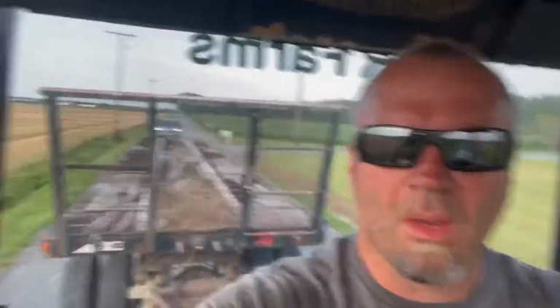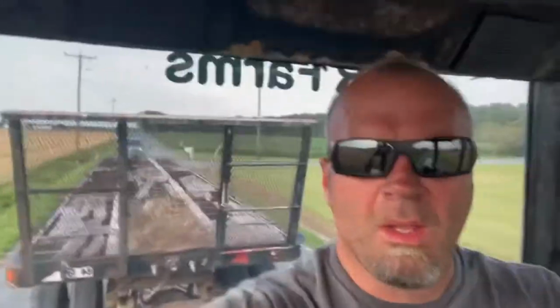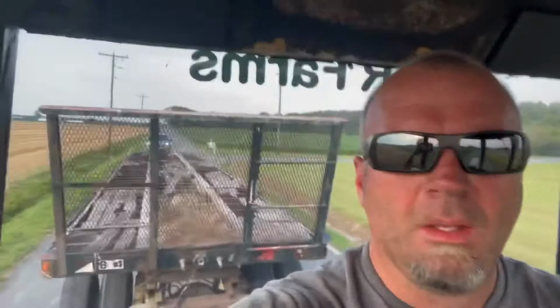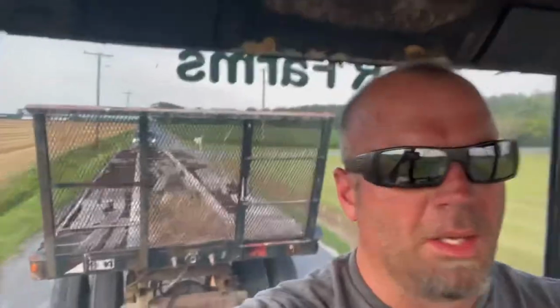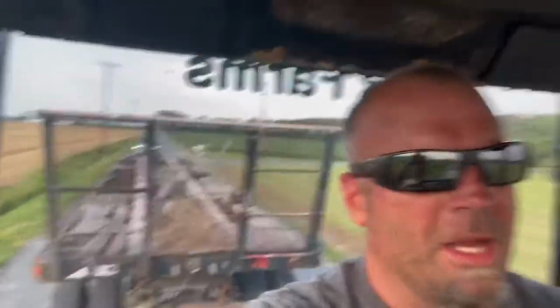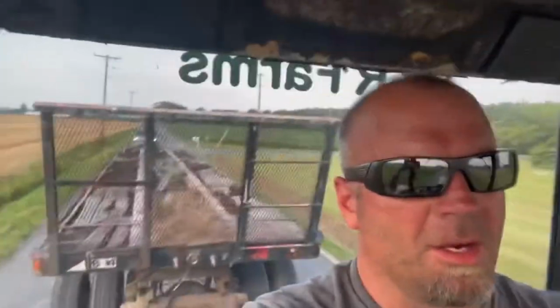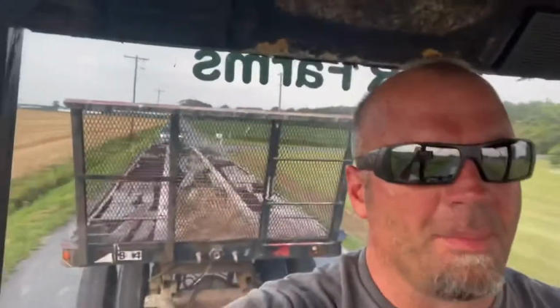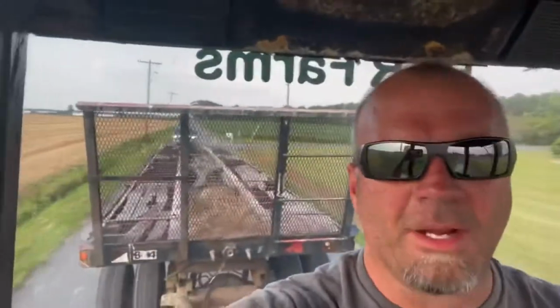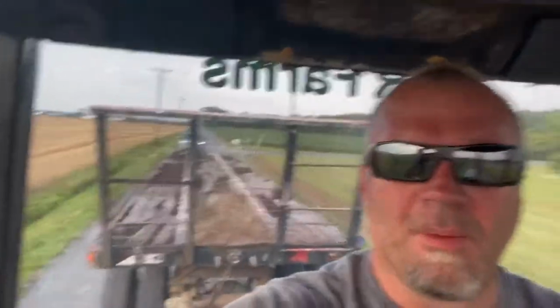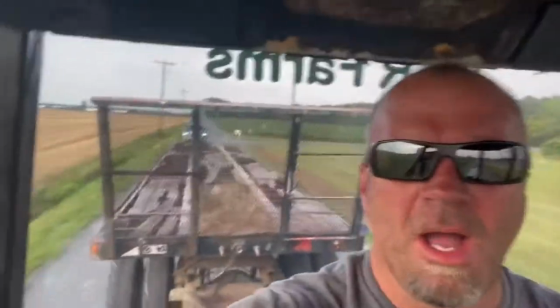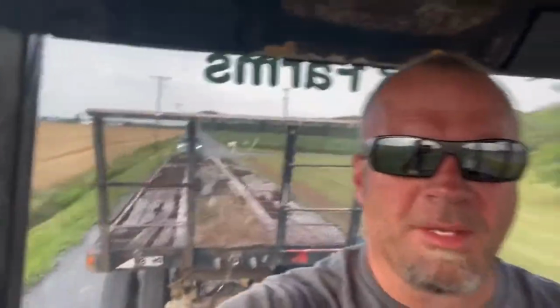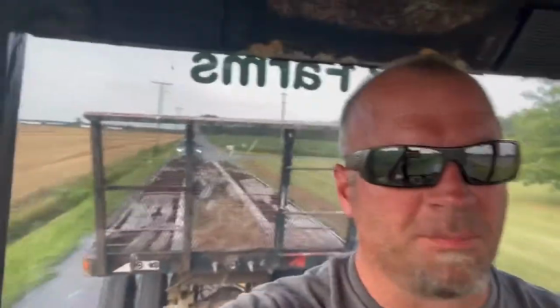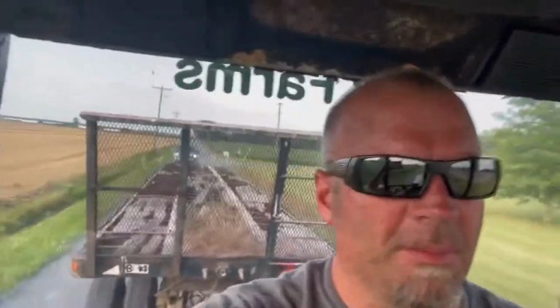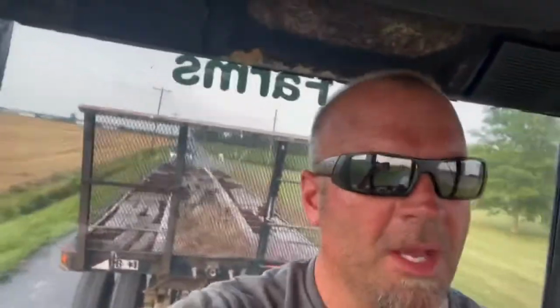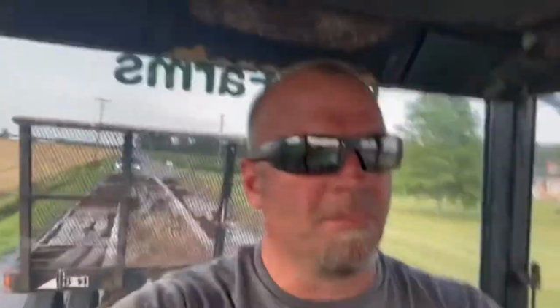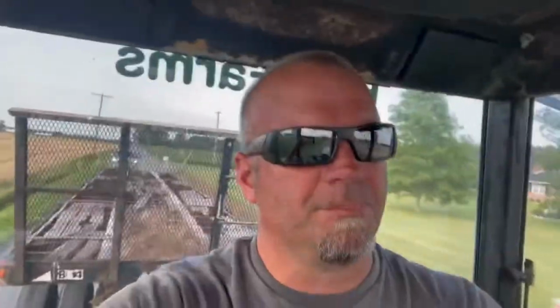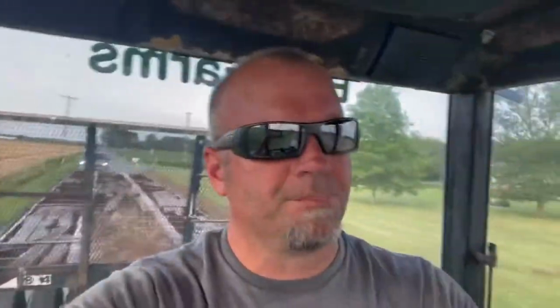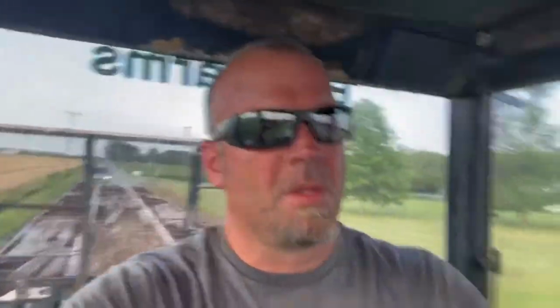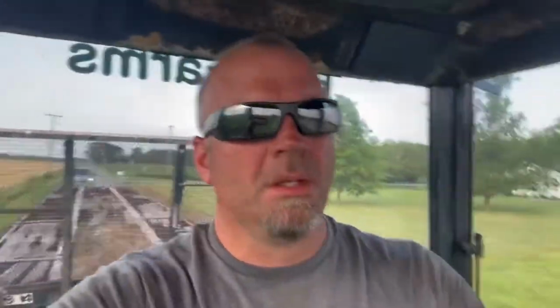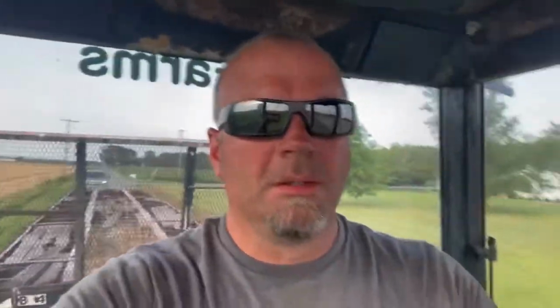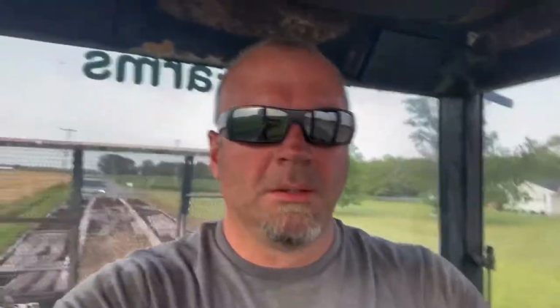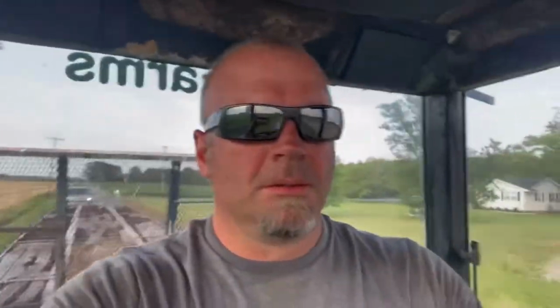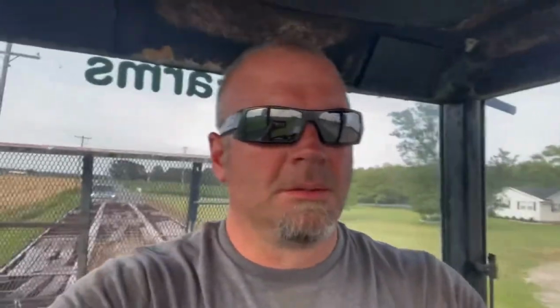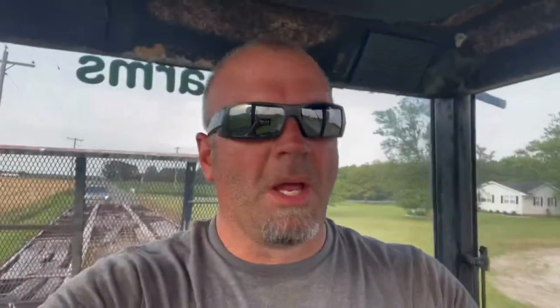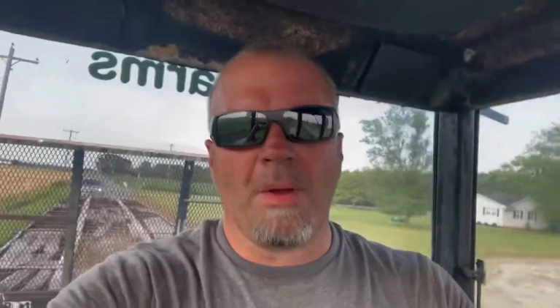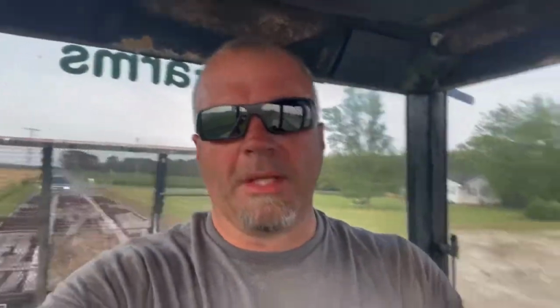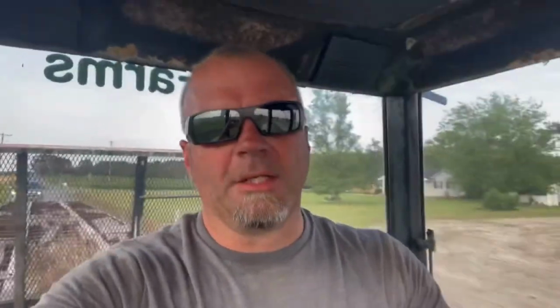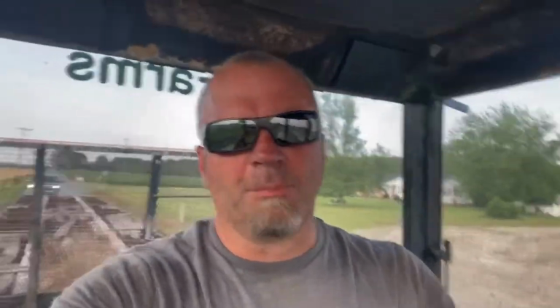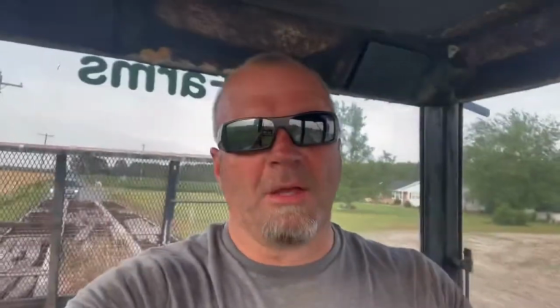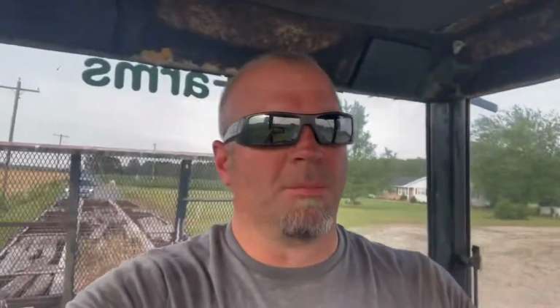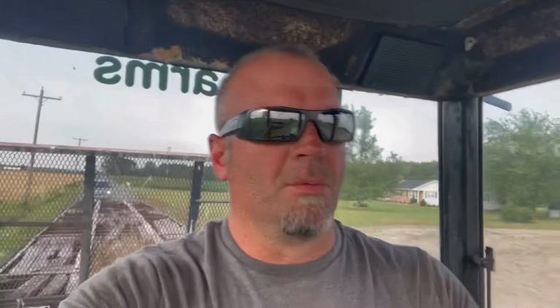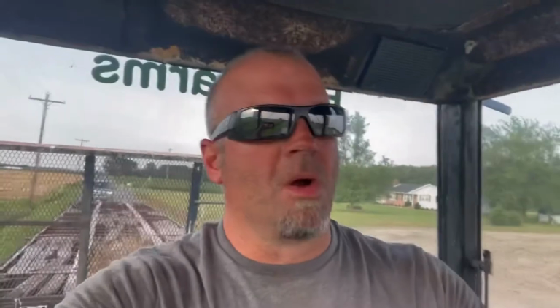We've got a hundred bales behind me — it's going to fill up. That way we can get any bale food more.